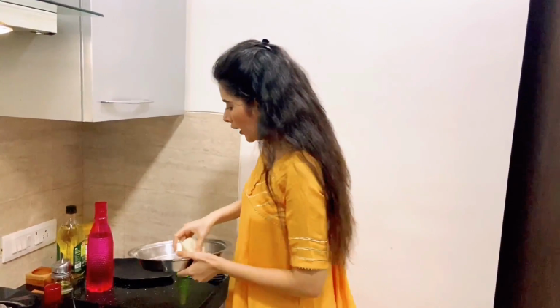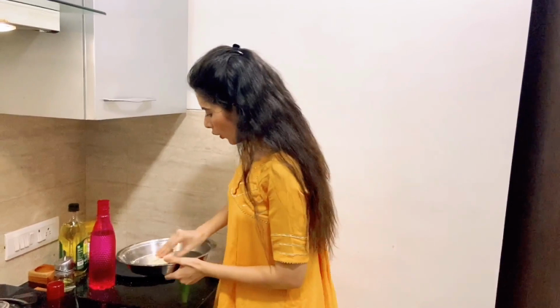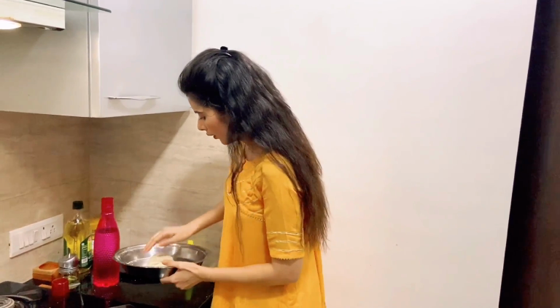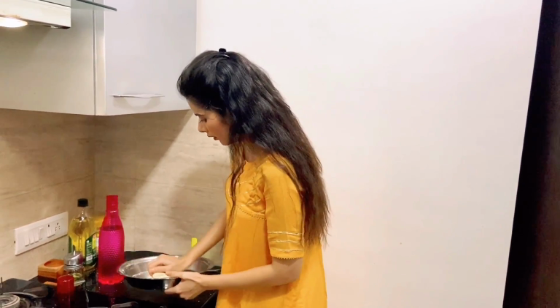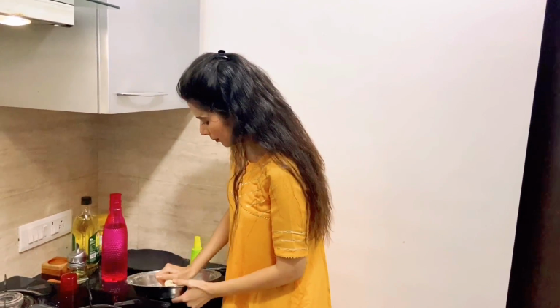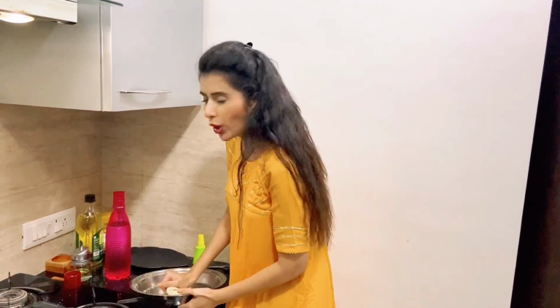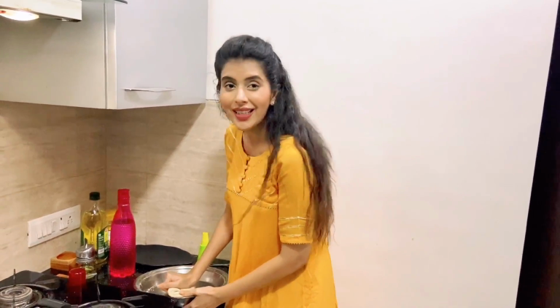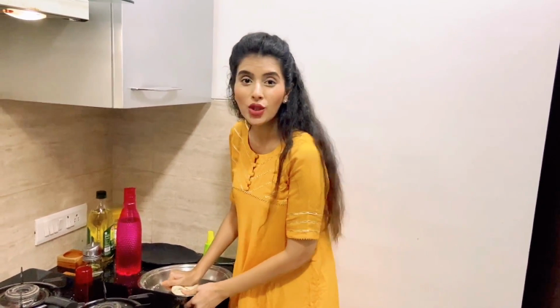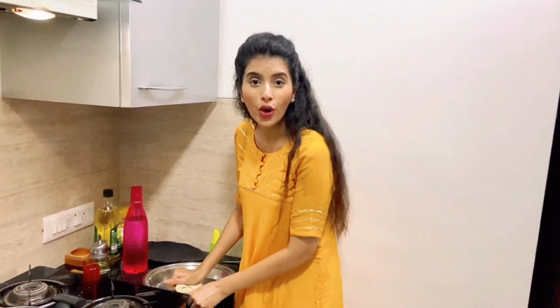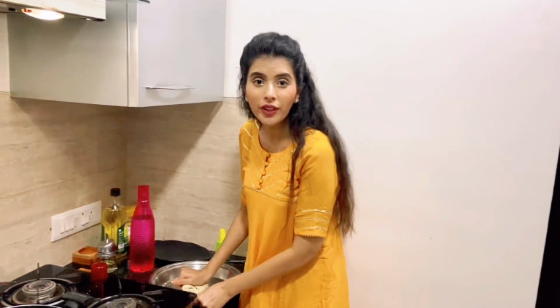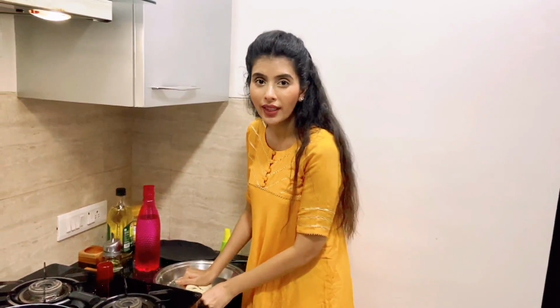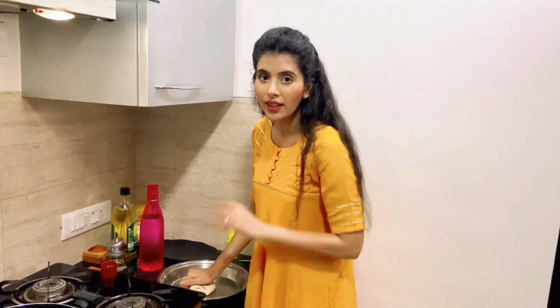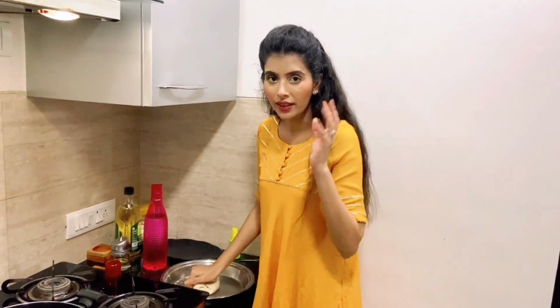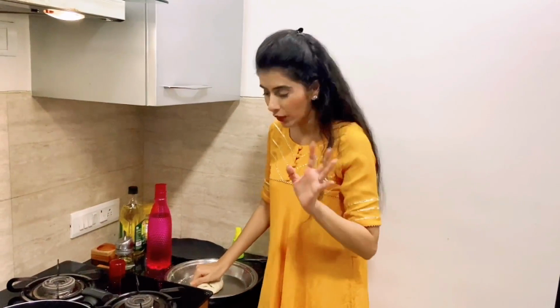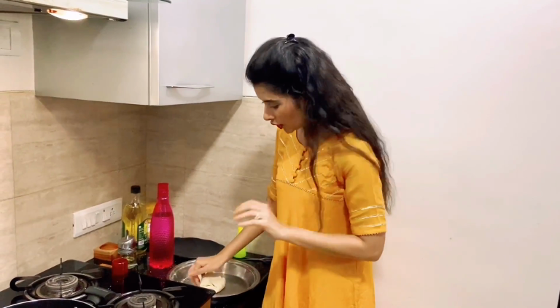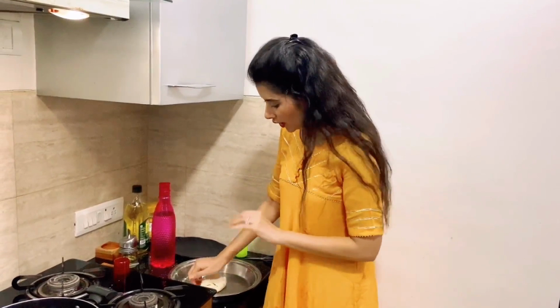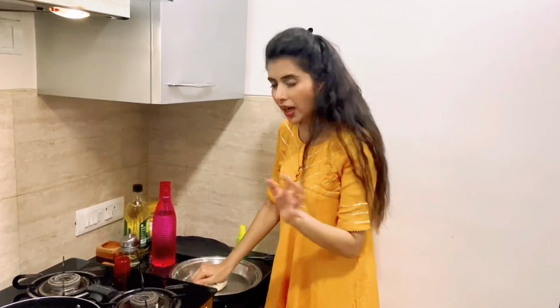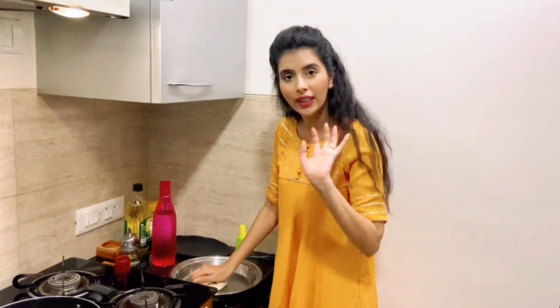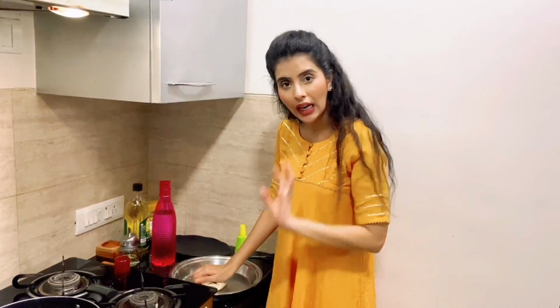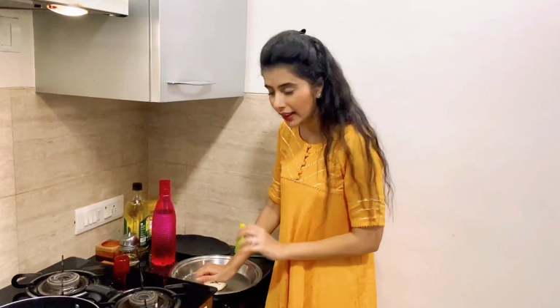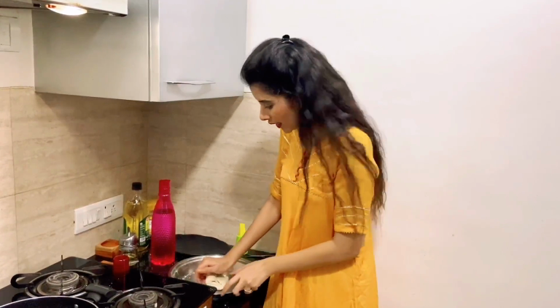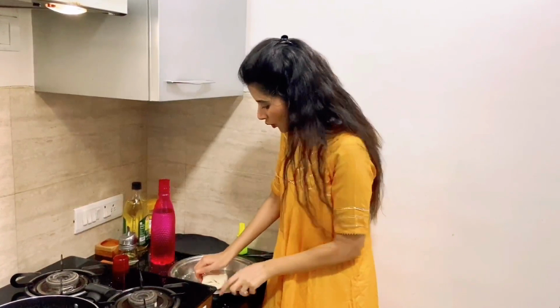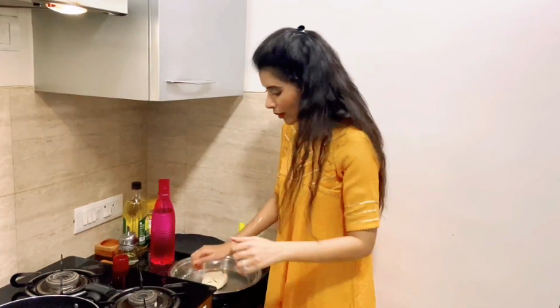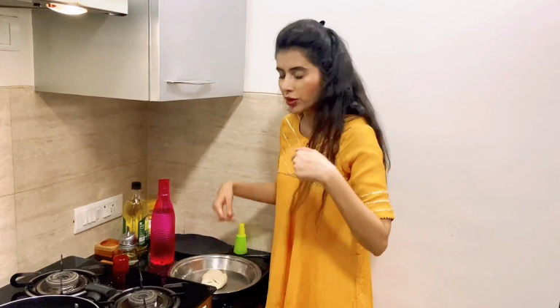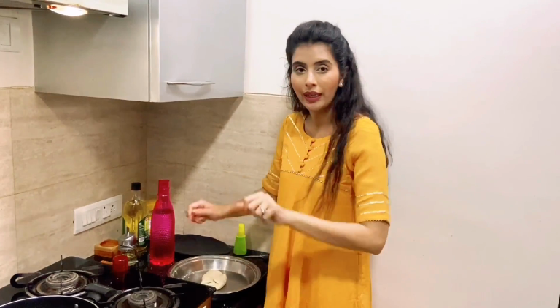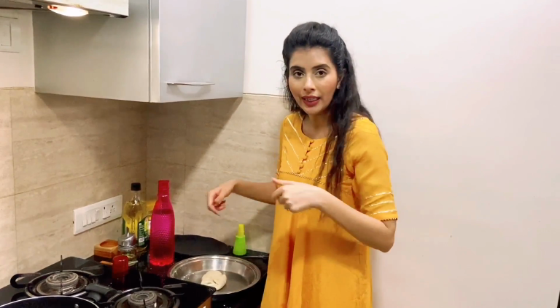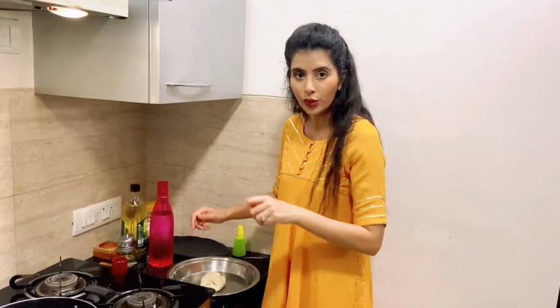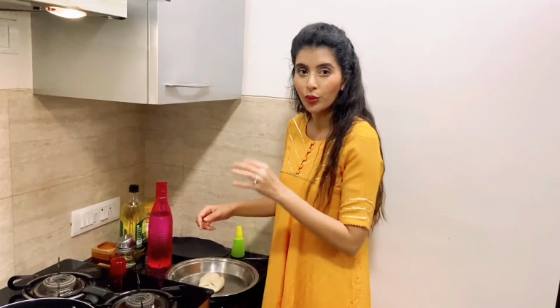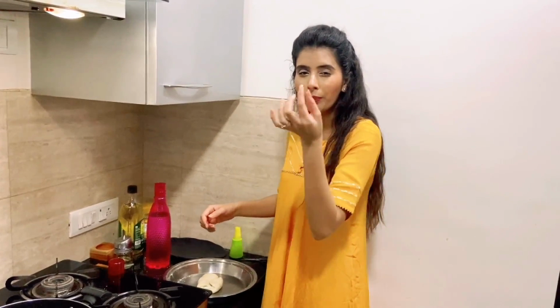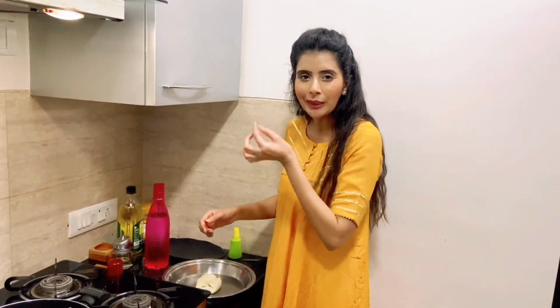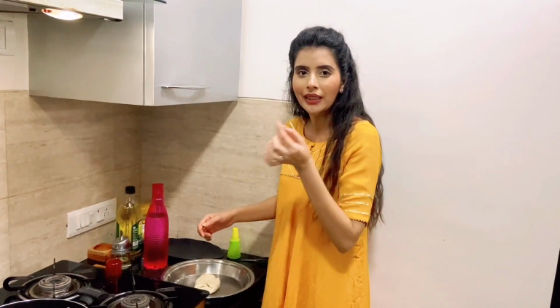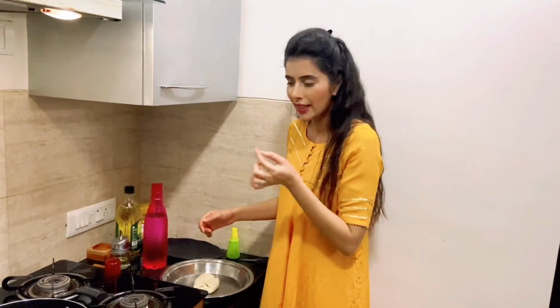The dough should not be soft — it should be hard and firm. Keep kneading it well.